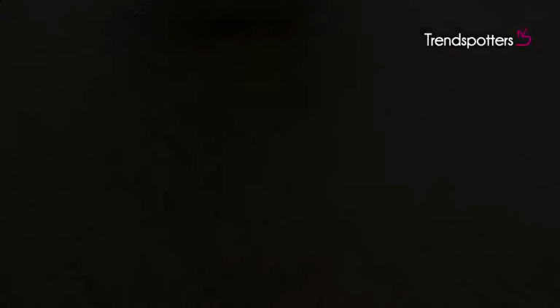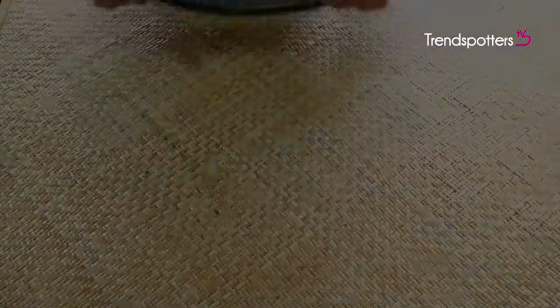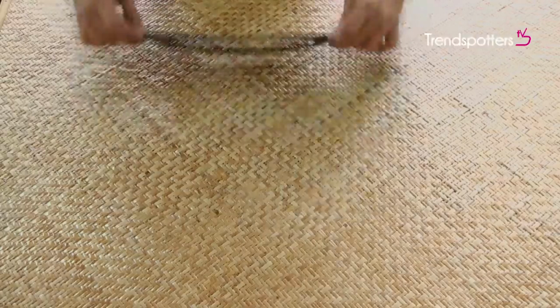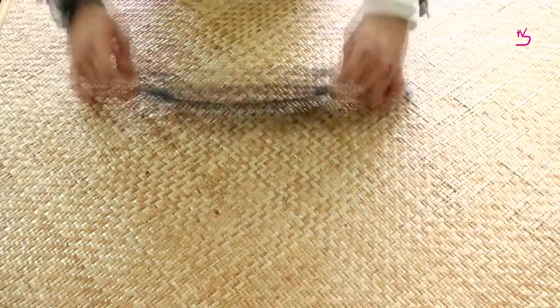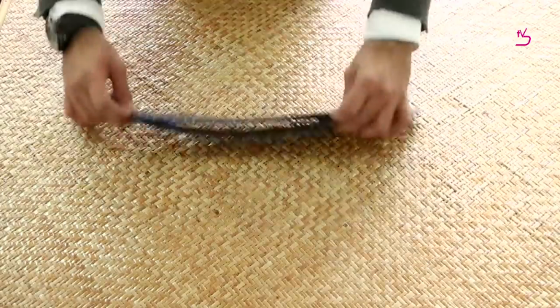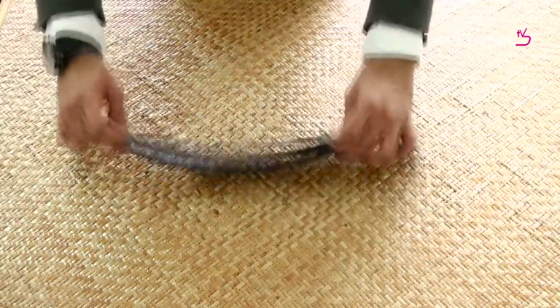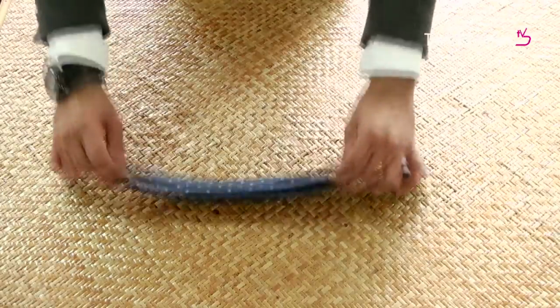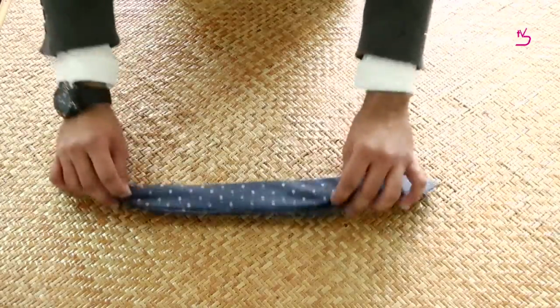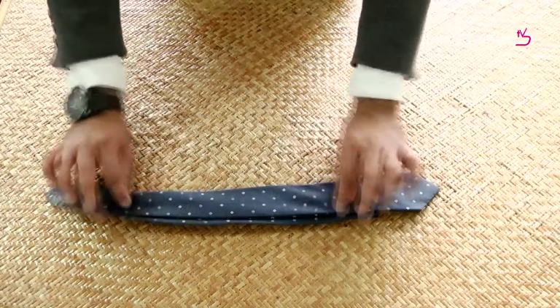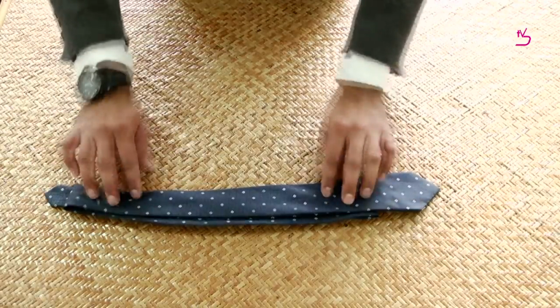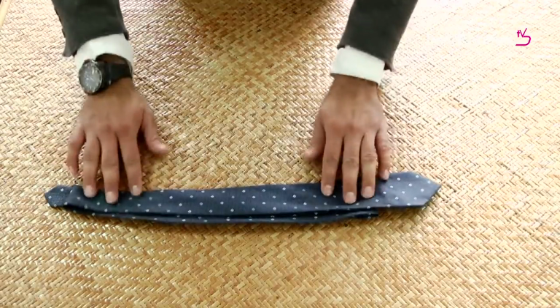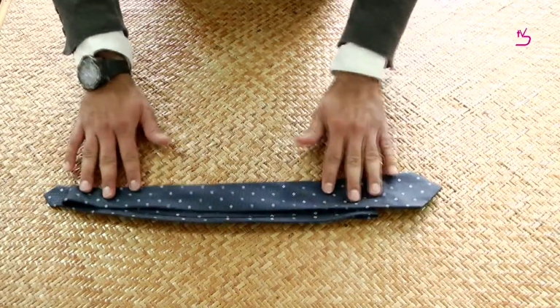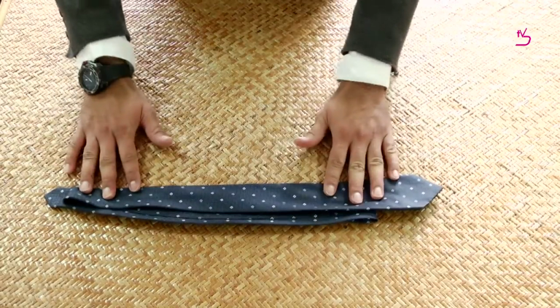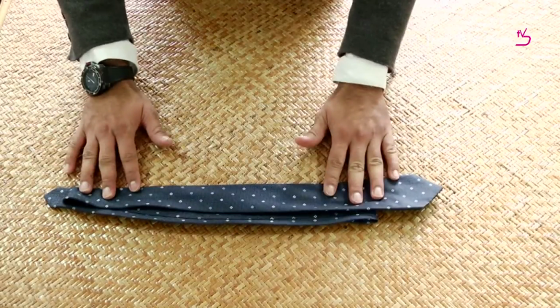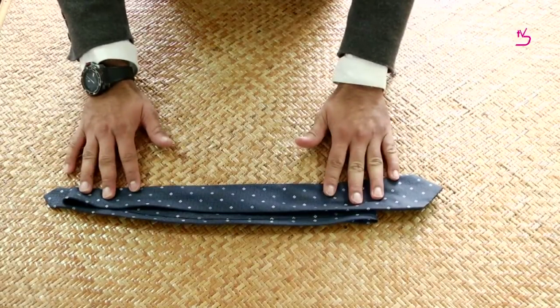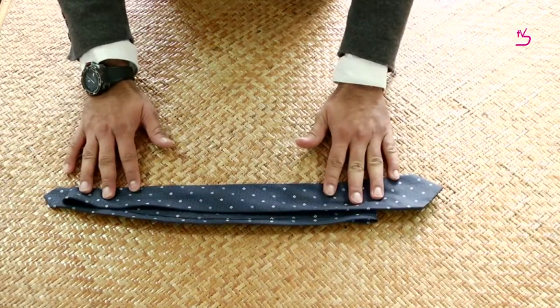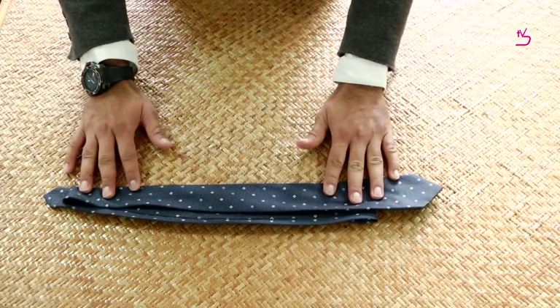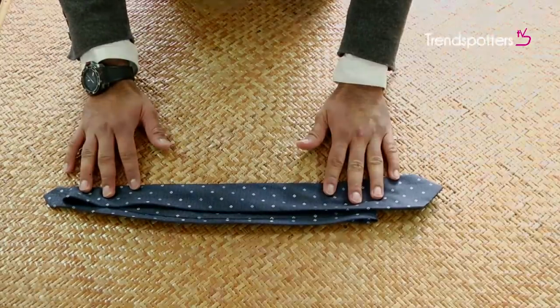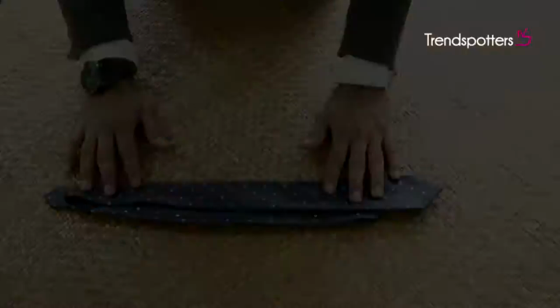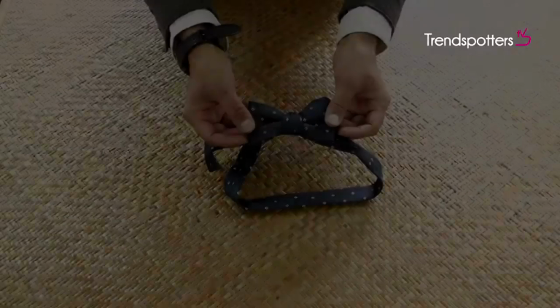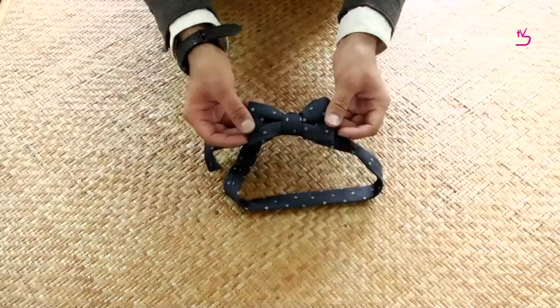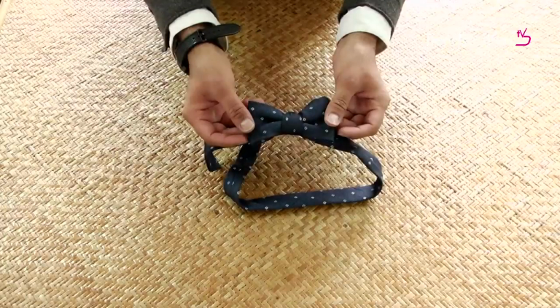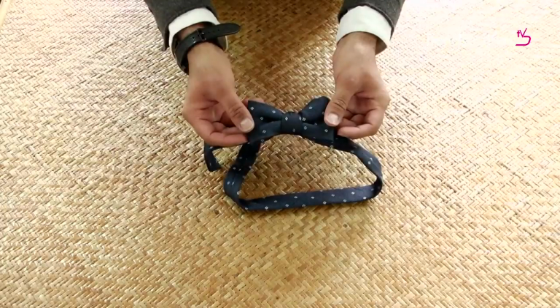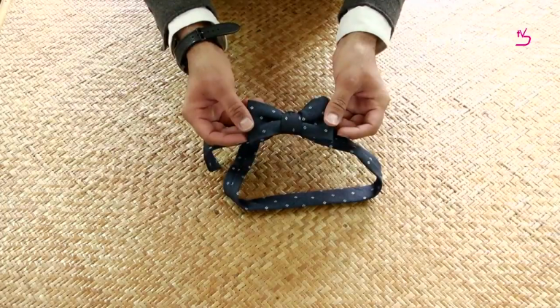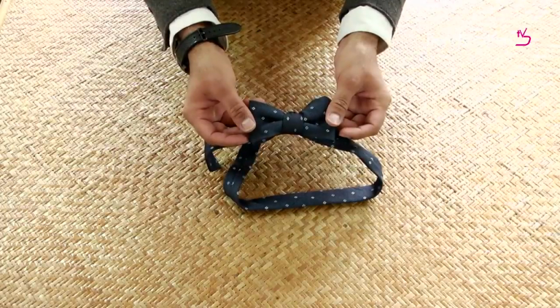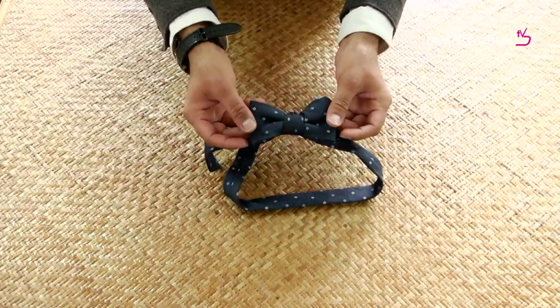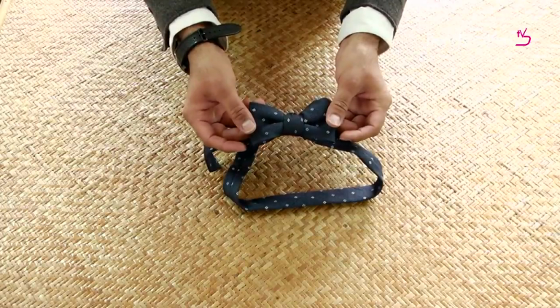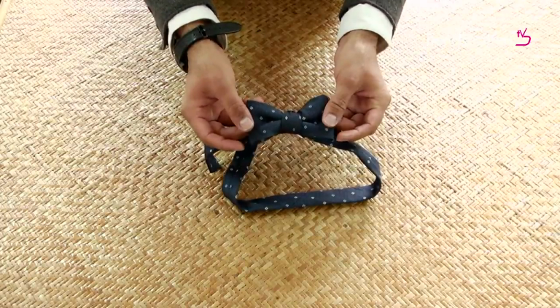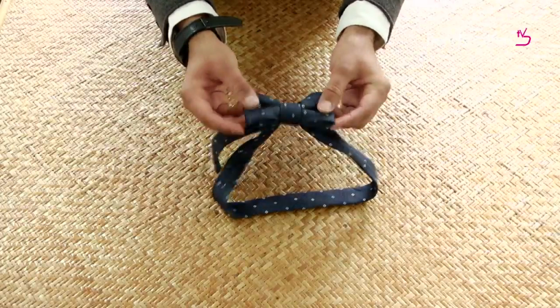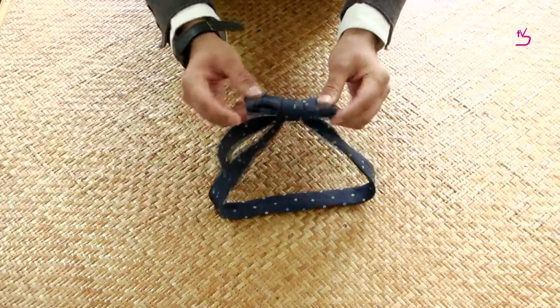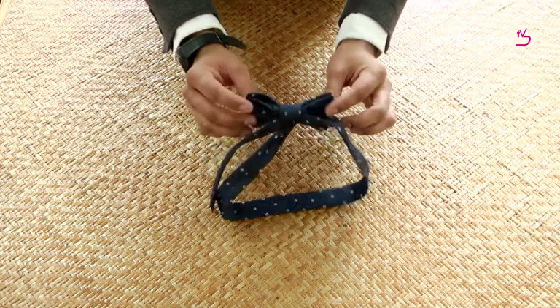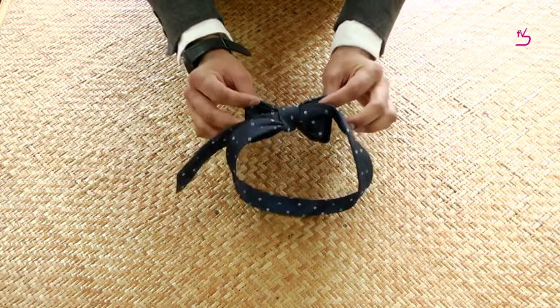Hey guys, today I'm going to teach you how to convert your regular necktie into a perfect bow tie with these simple steps.